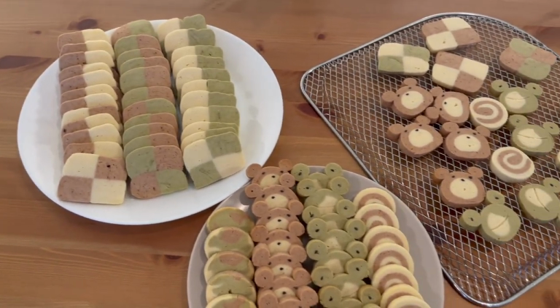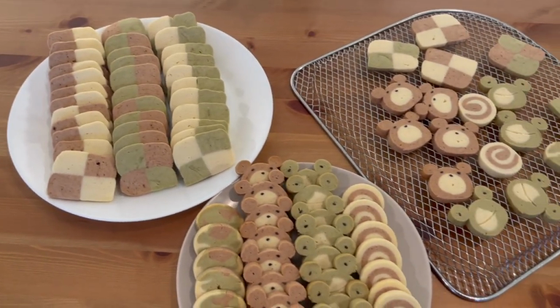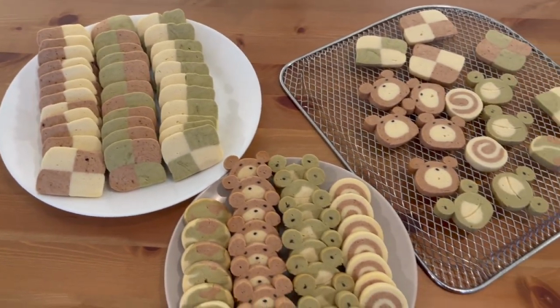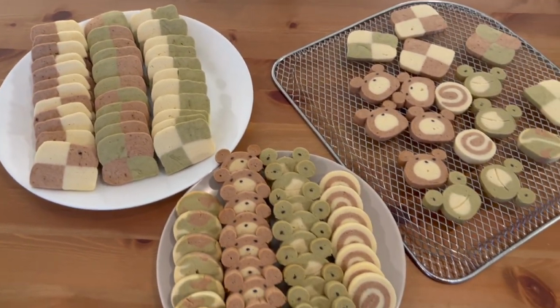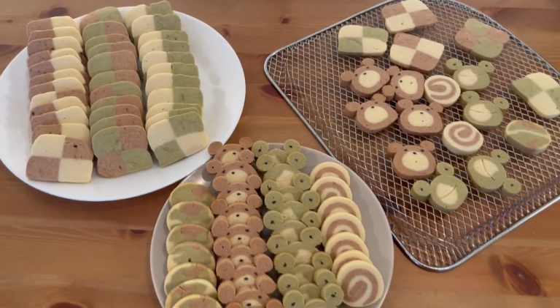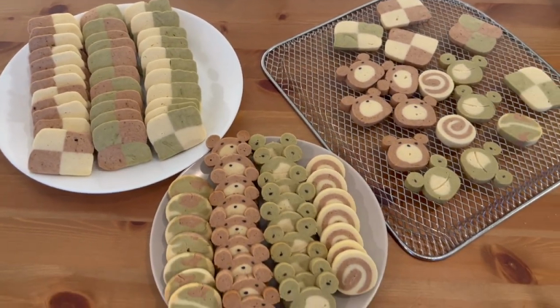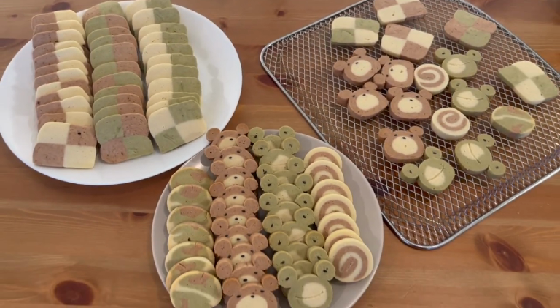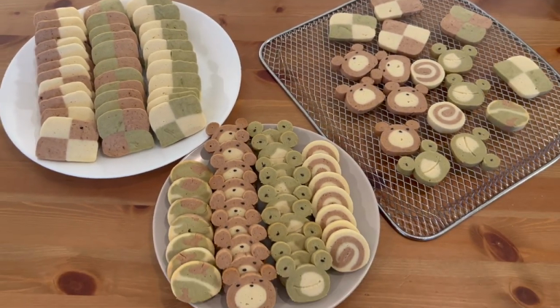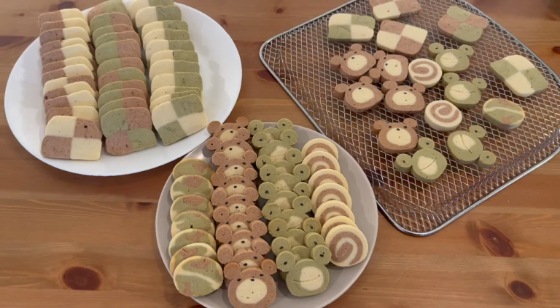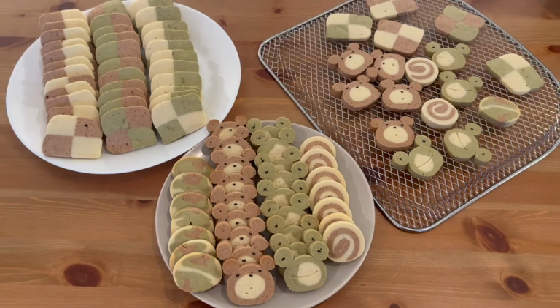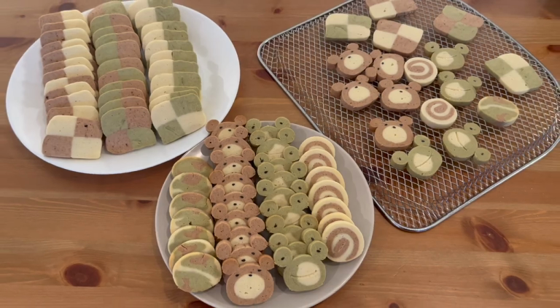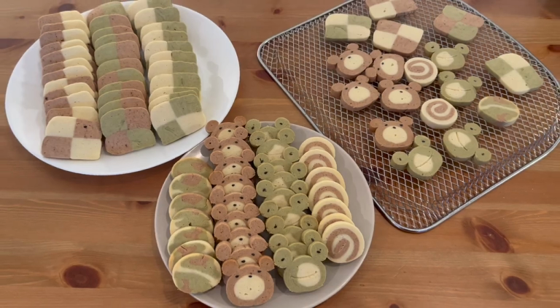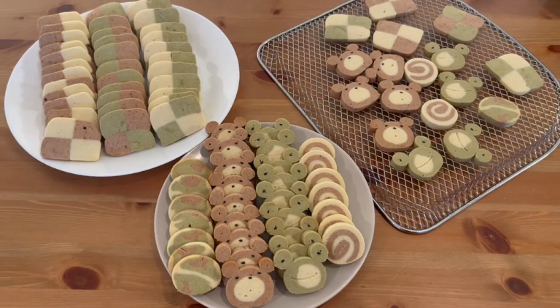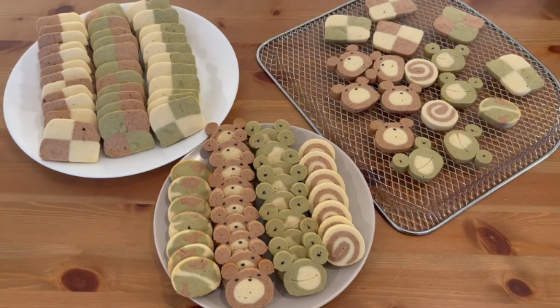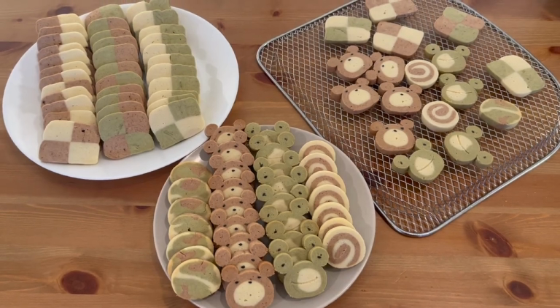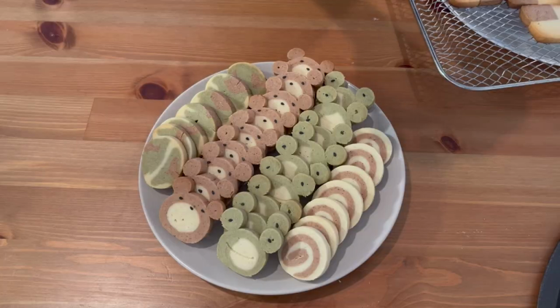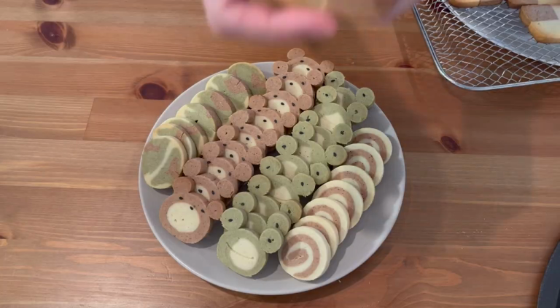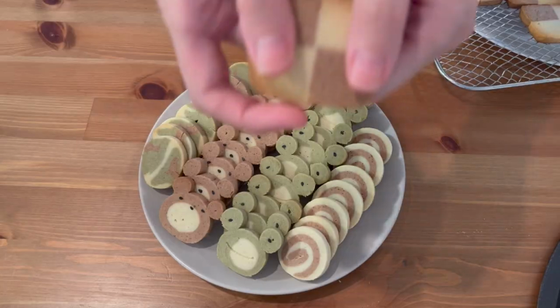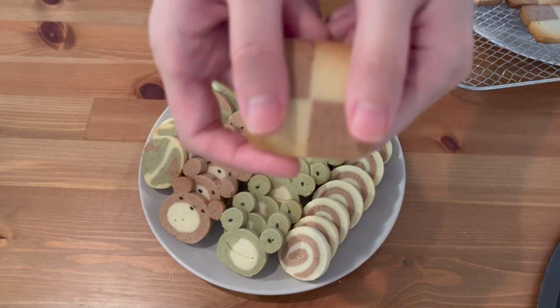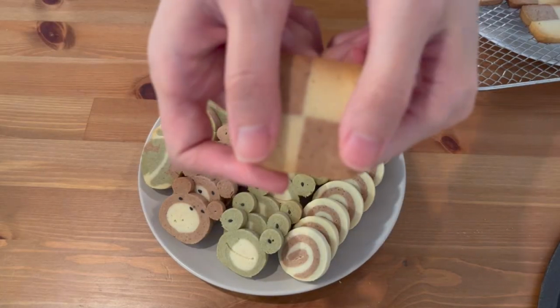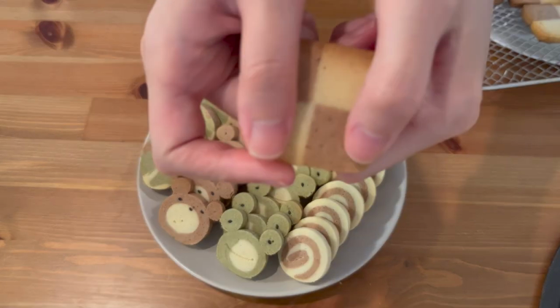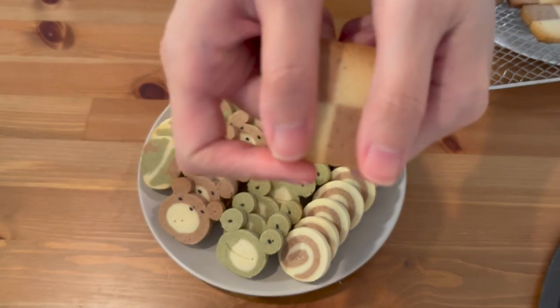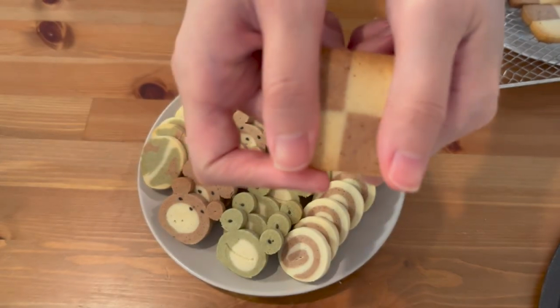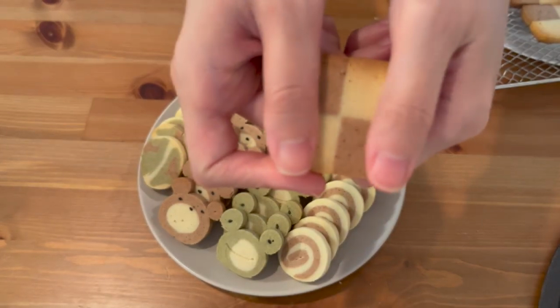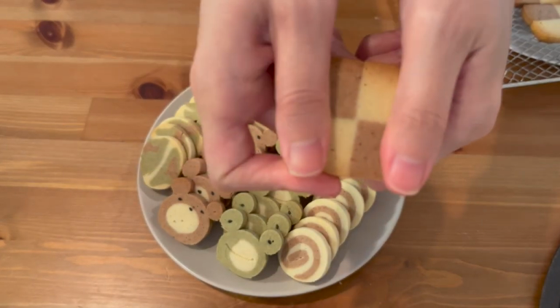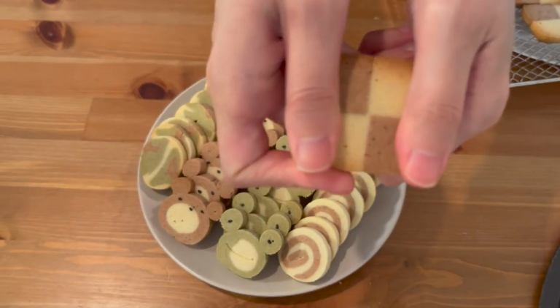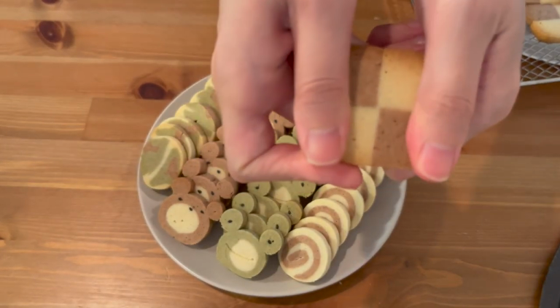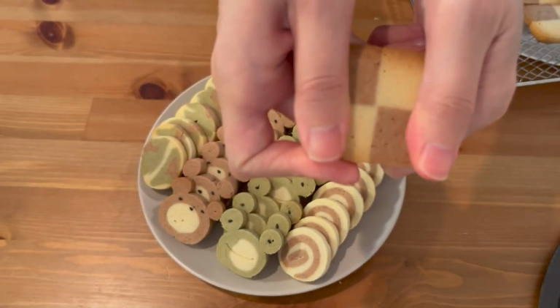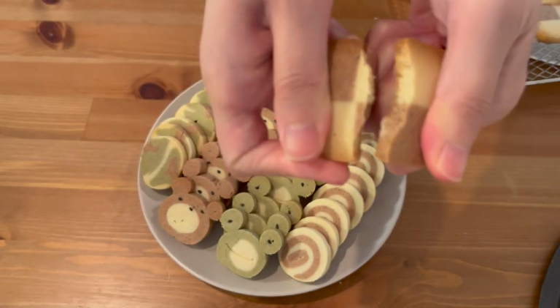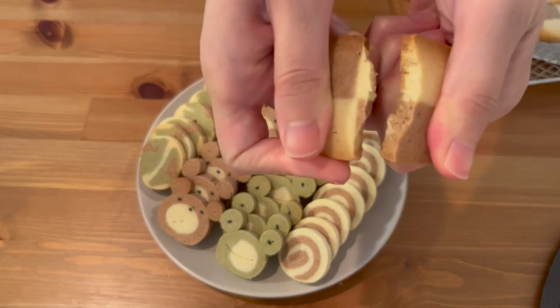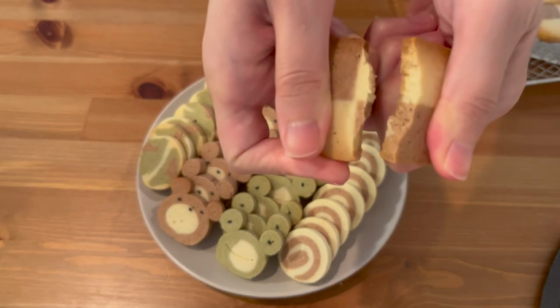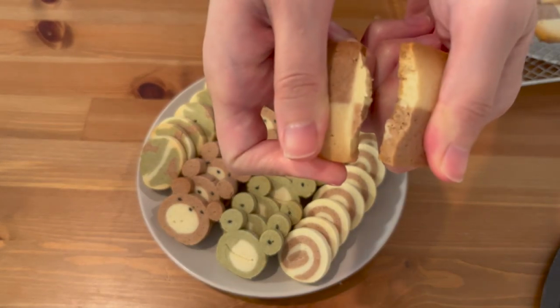And then it's ready! Please subscribe to my channel and like my video. Thank you for watching!